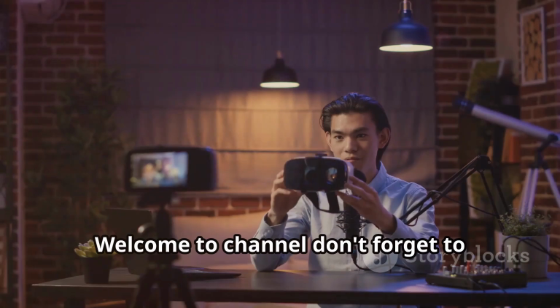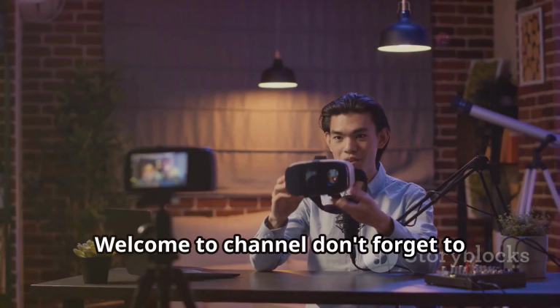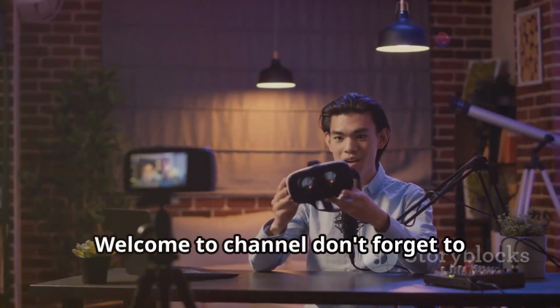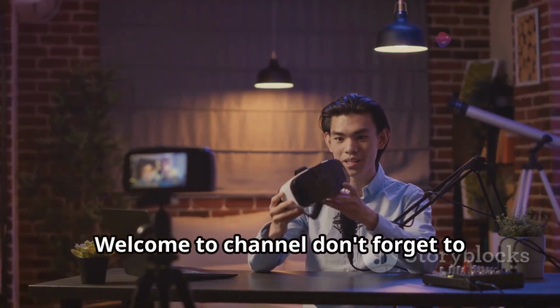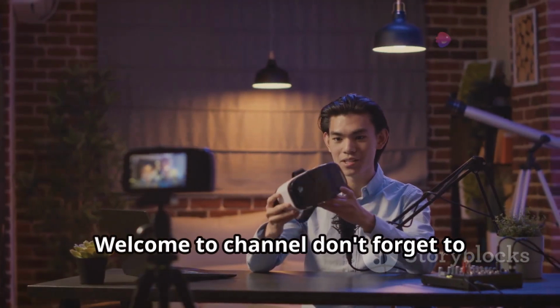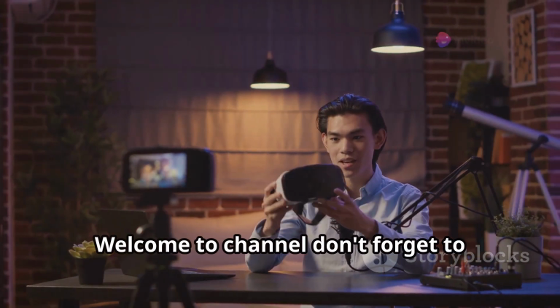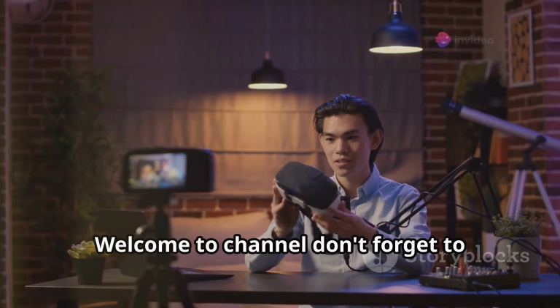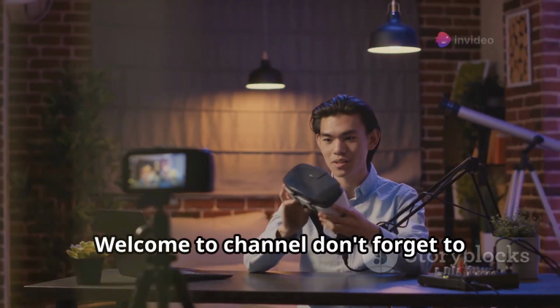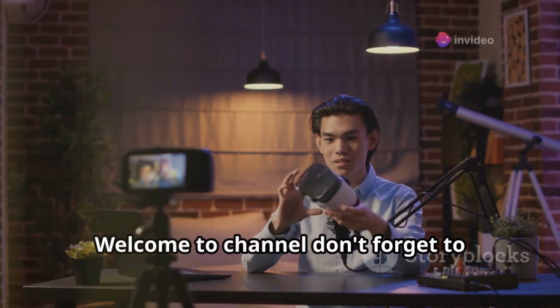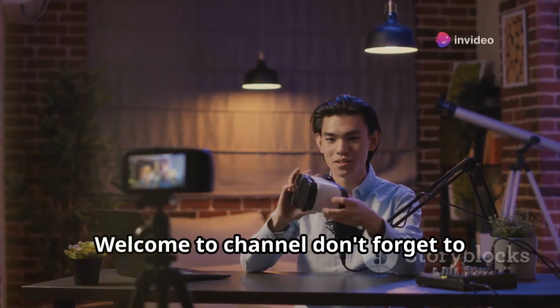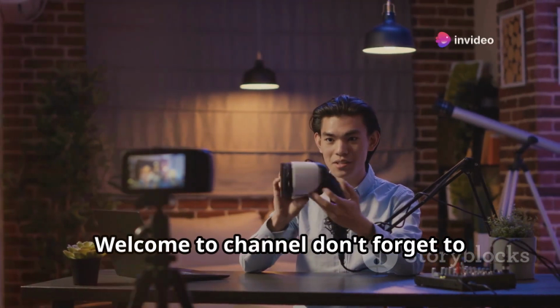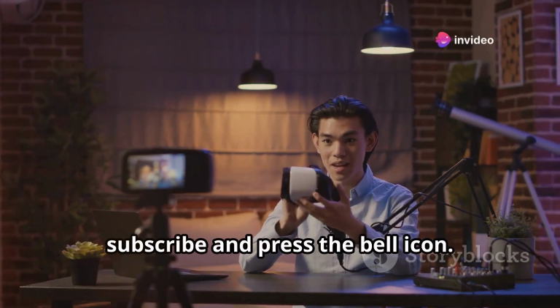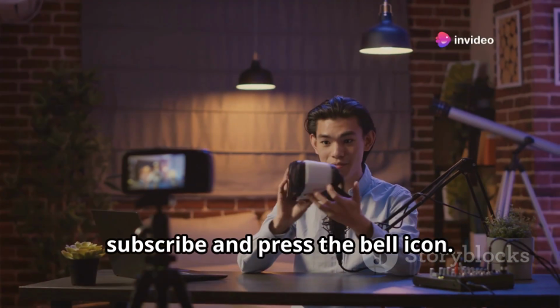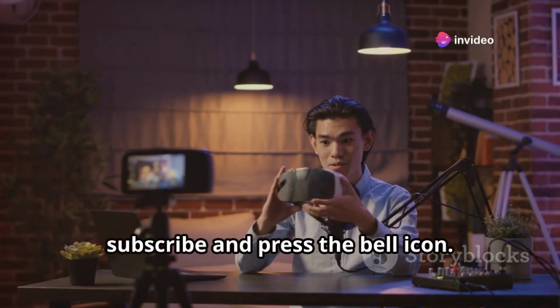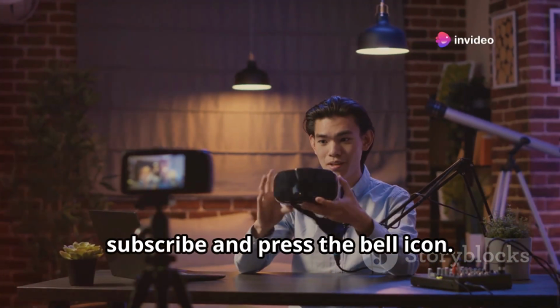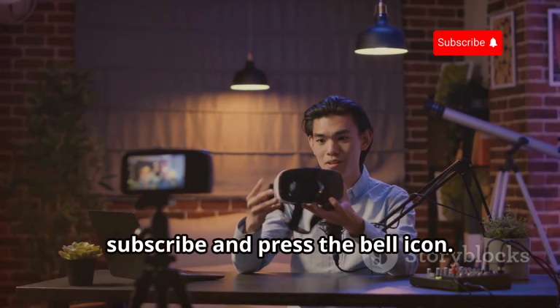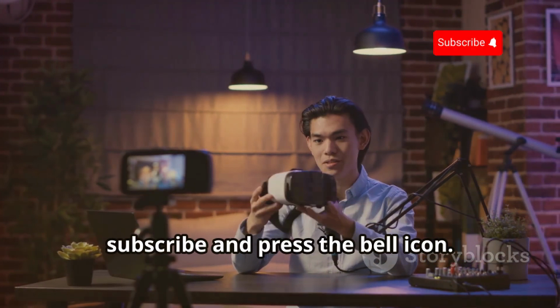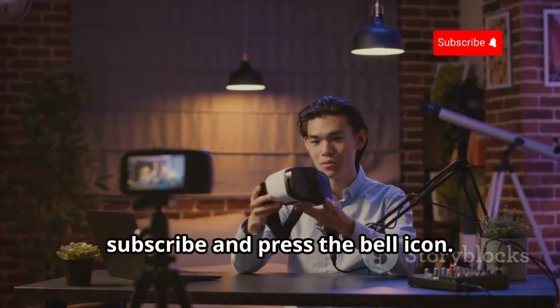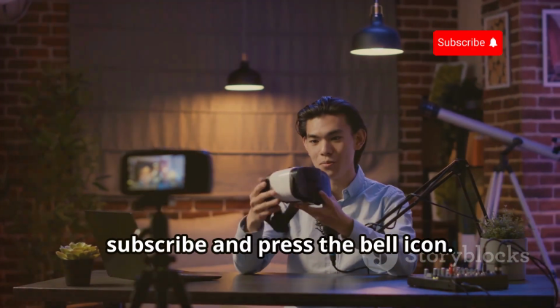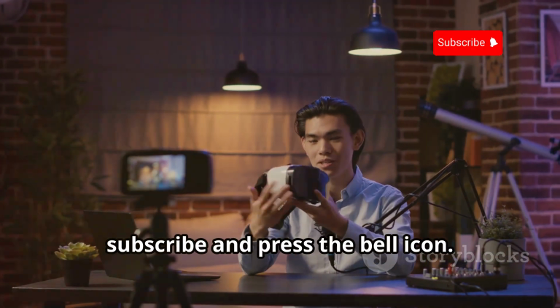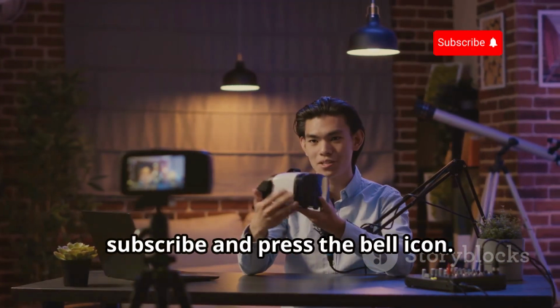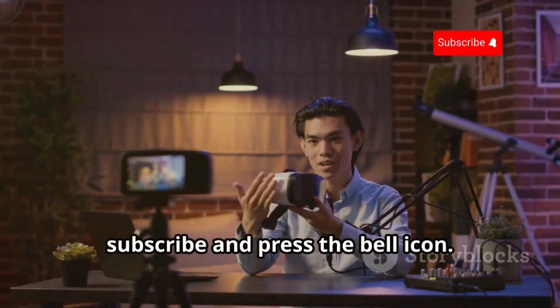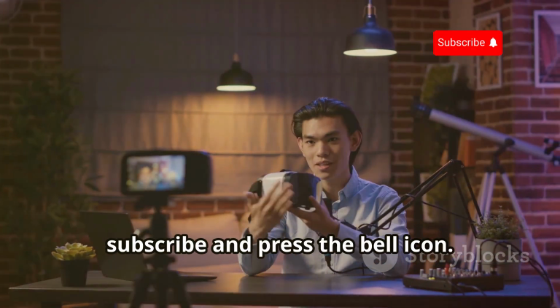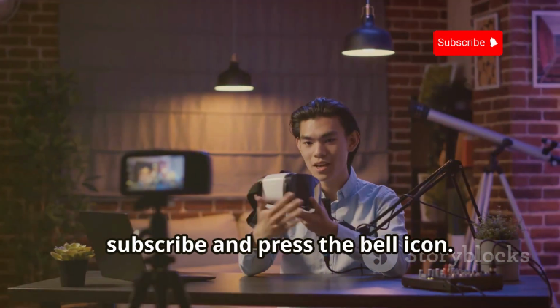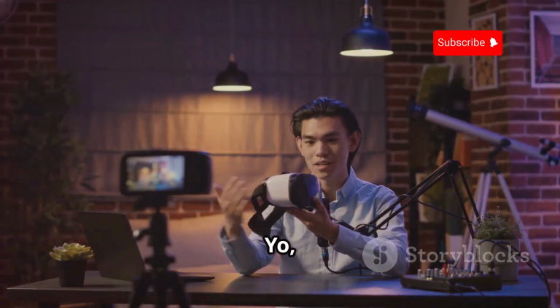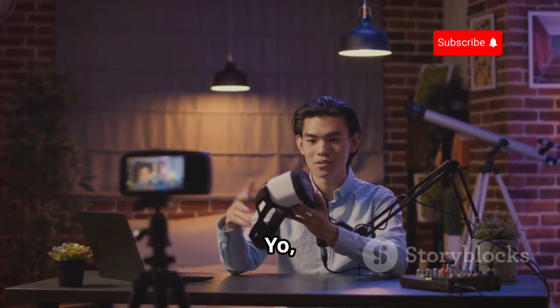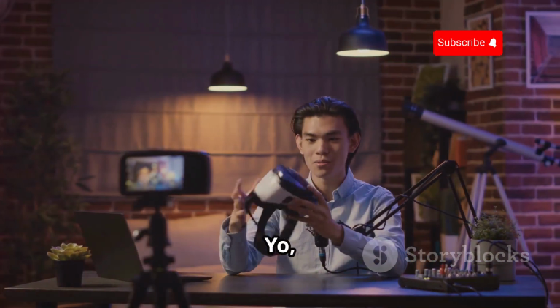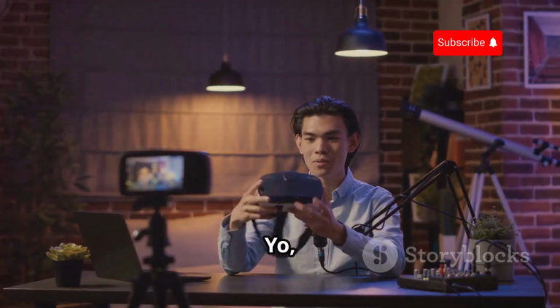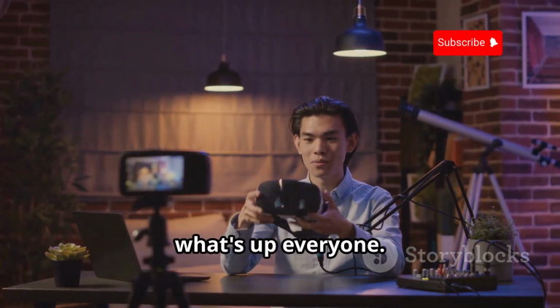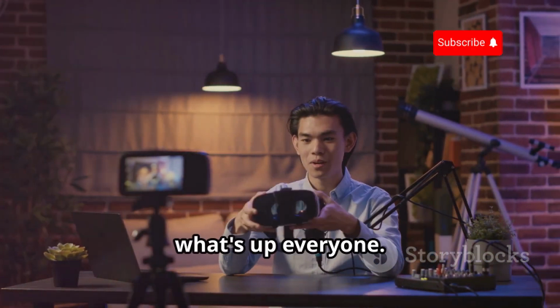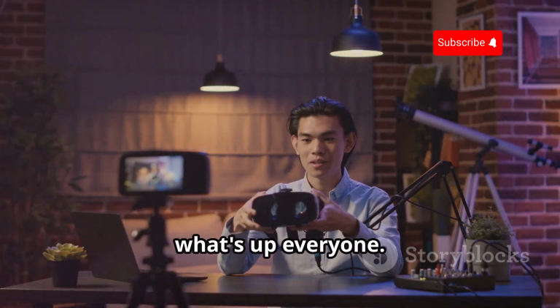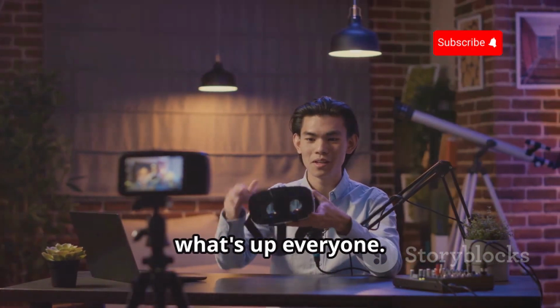Welcome to the channel. Don't forget to subscribe and press the bell icon. Yo, what's up everyone?